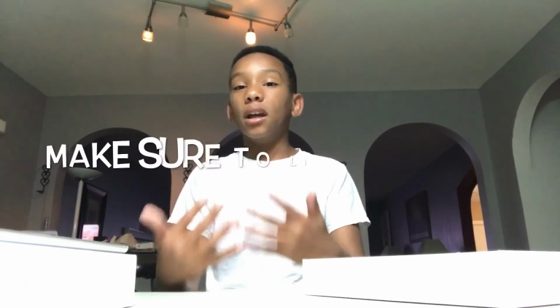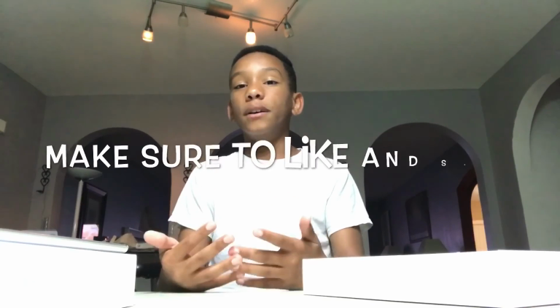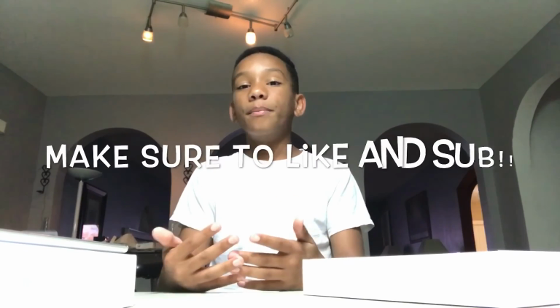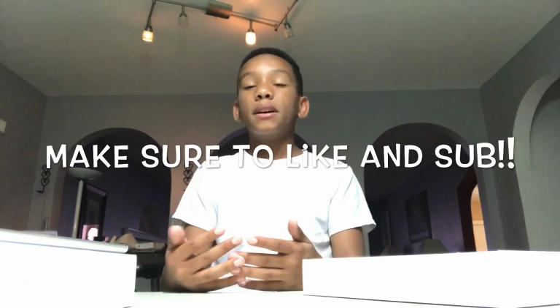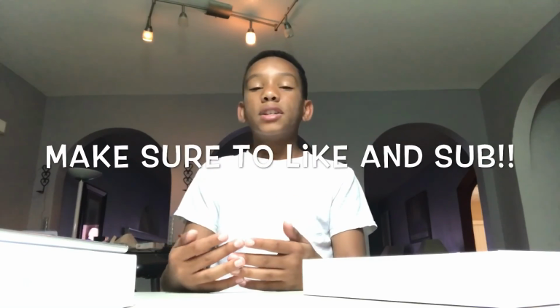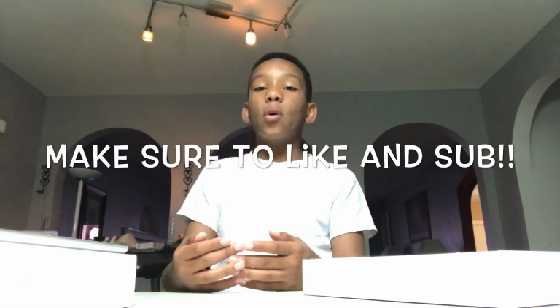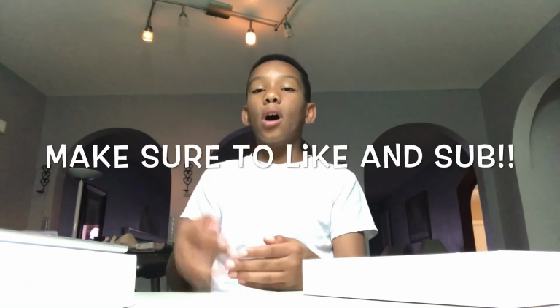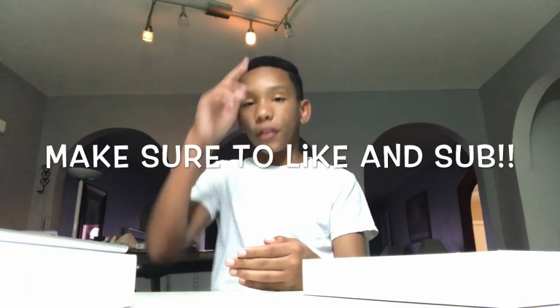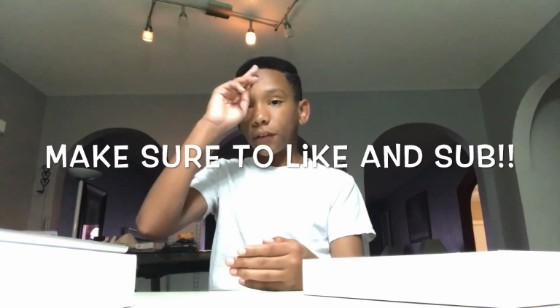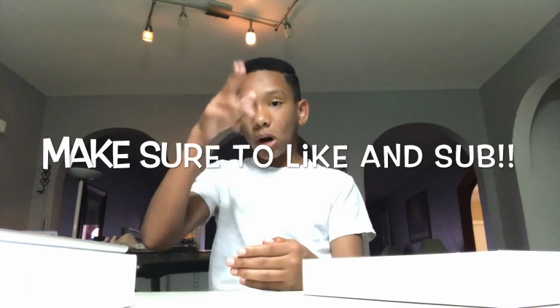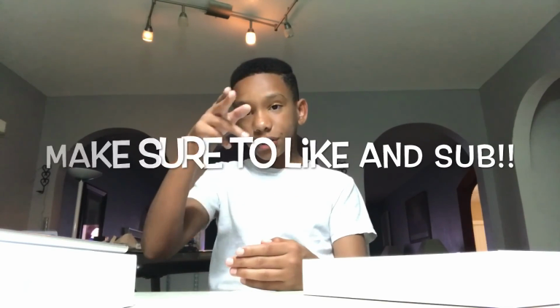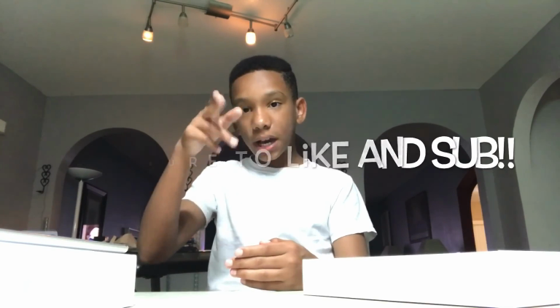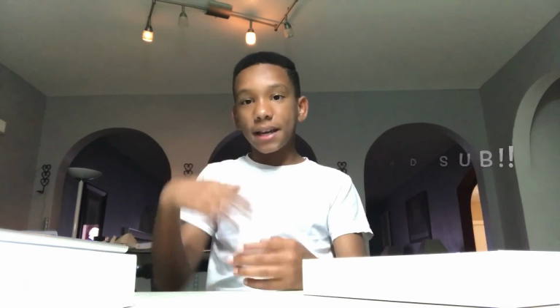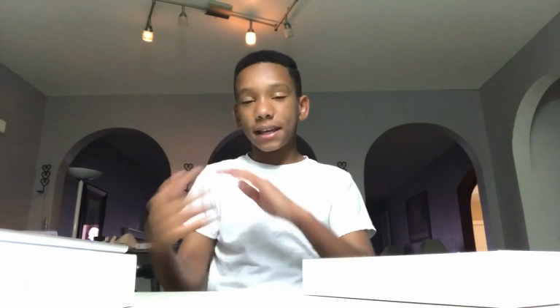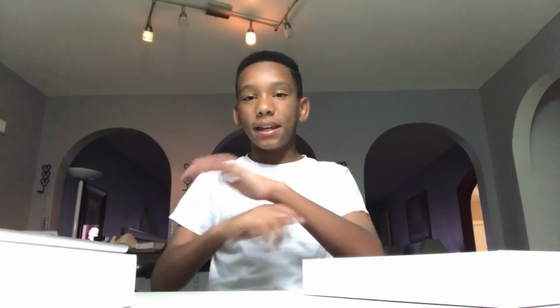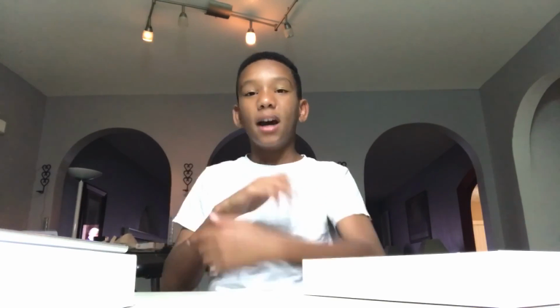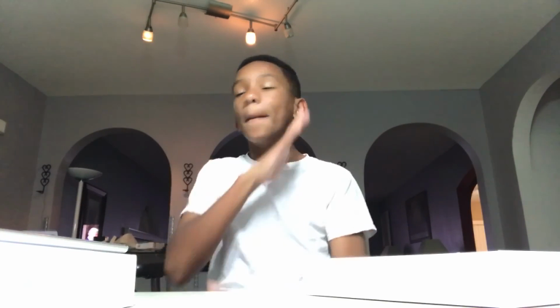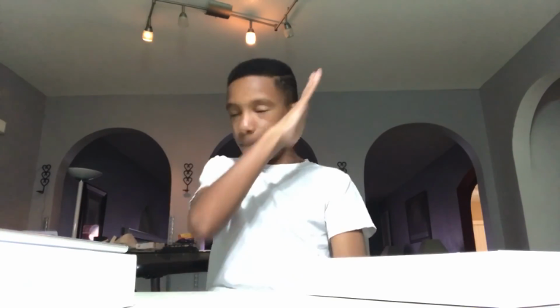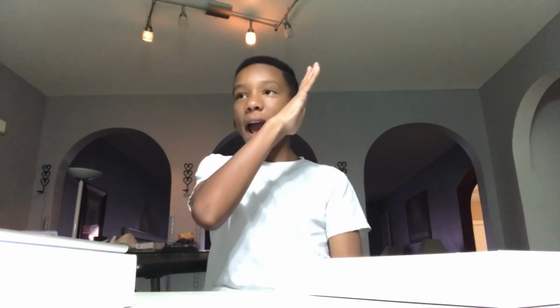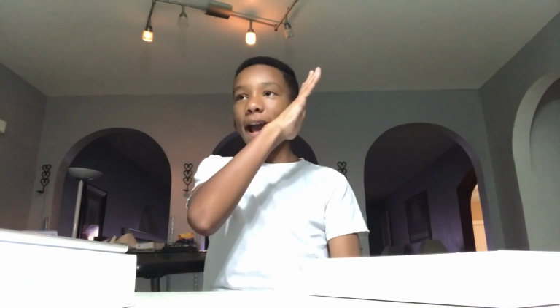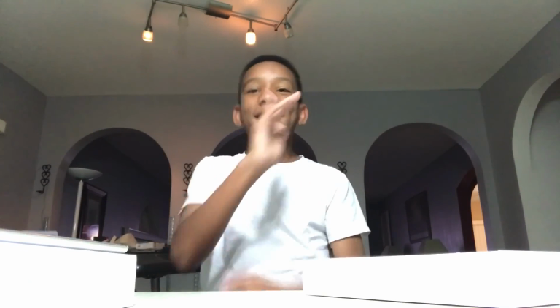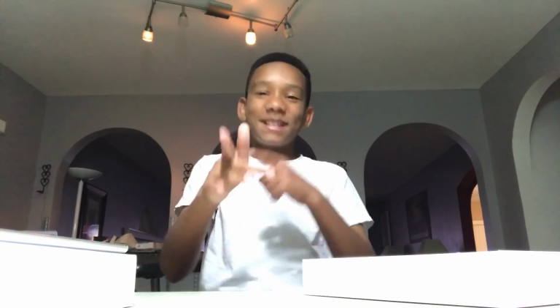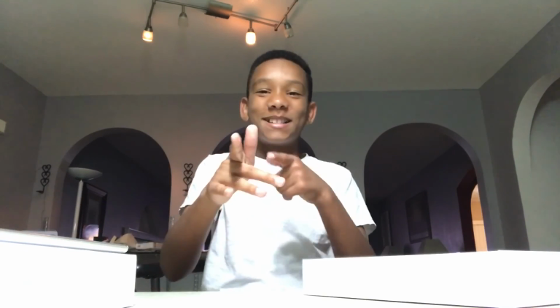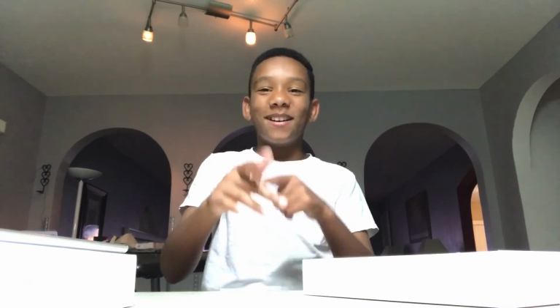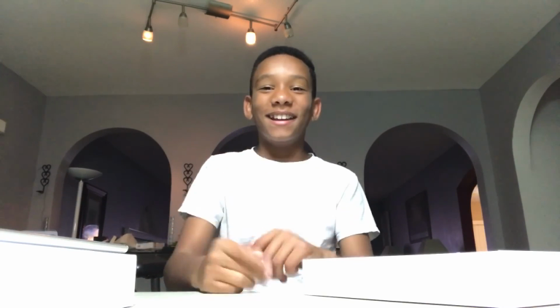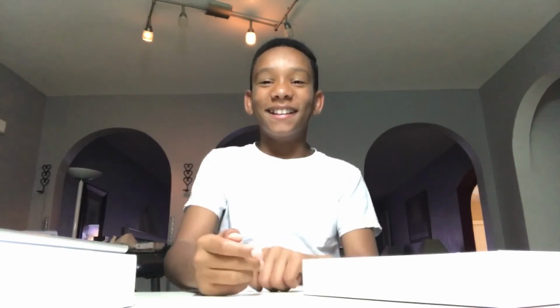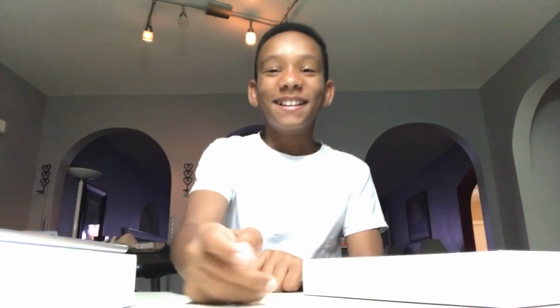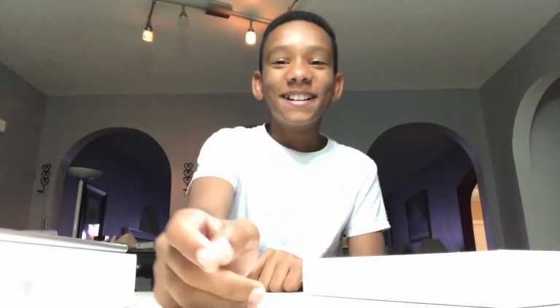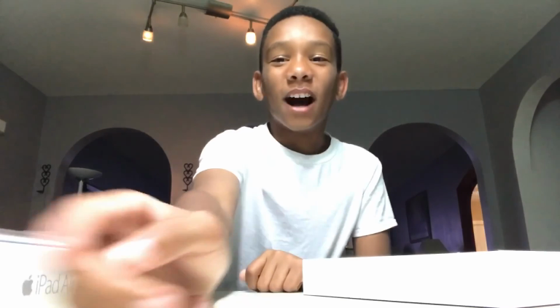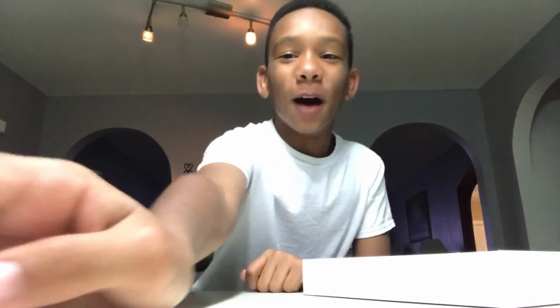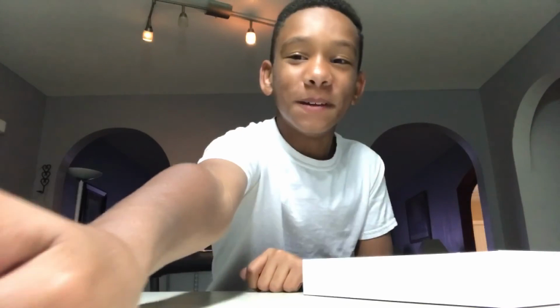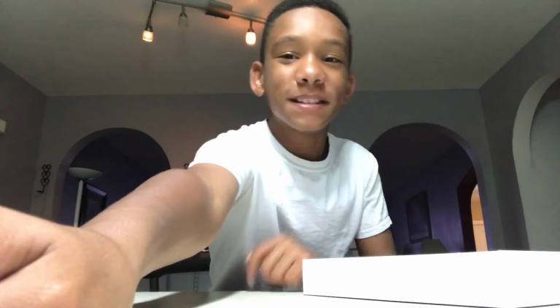Thanks for watching guys. See y'all later. Peace.